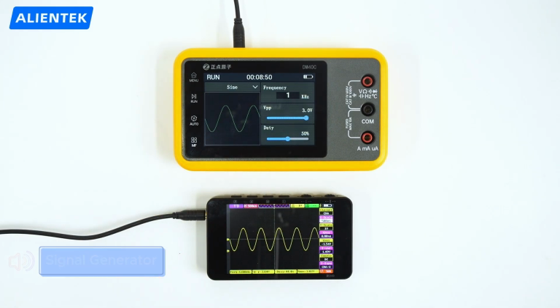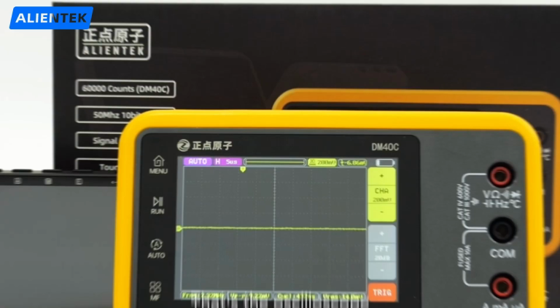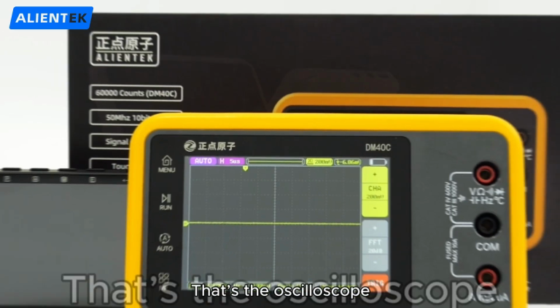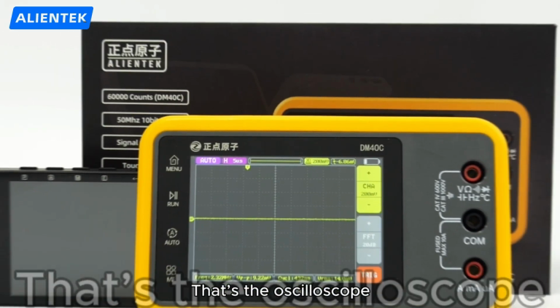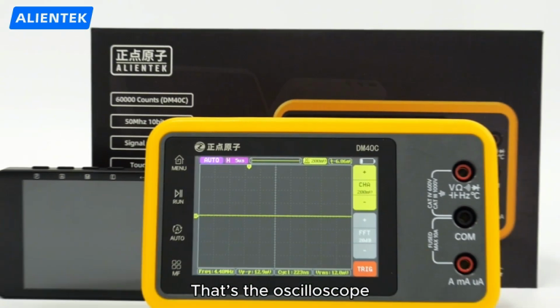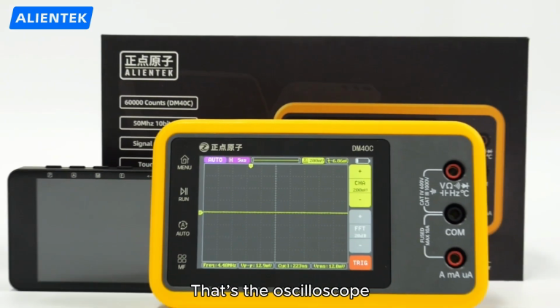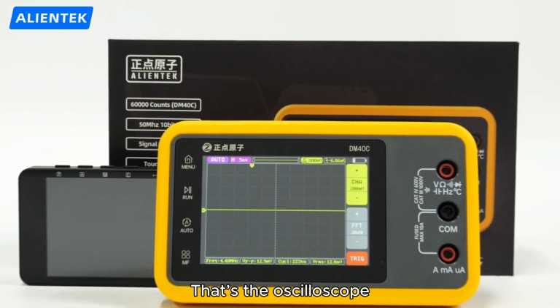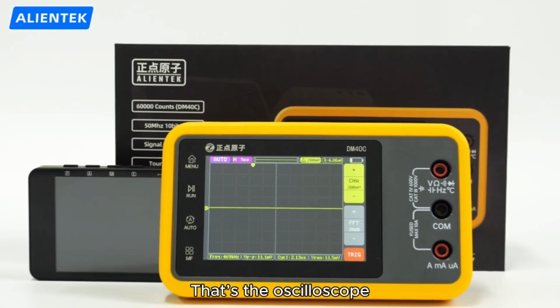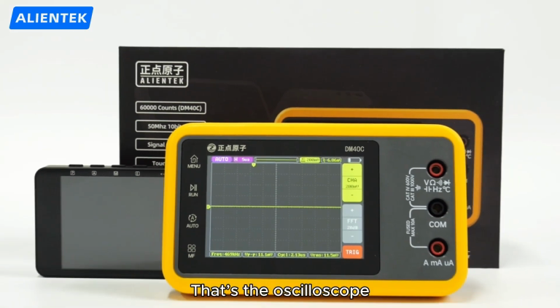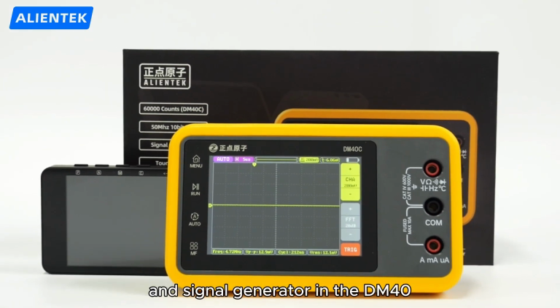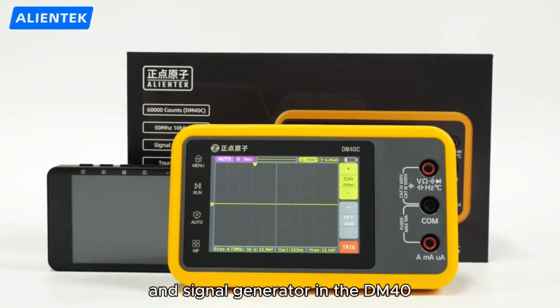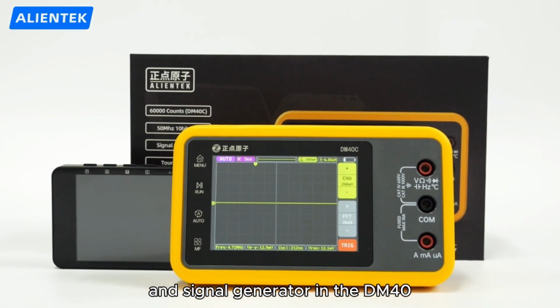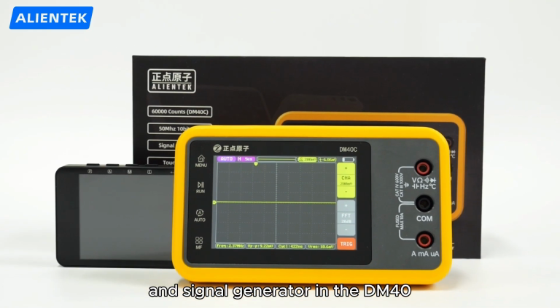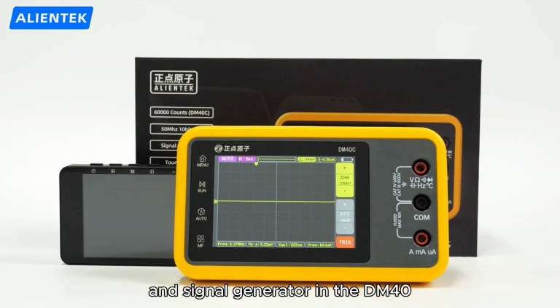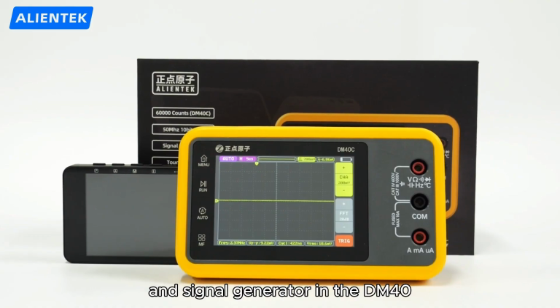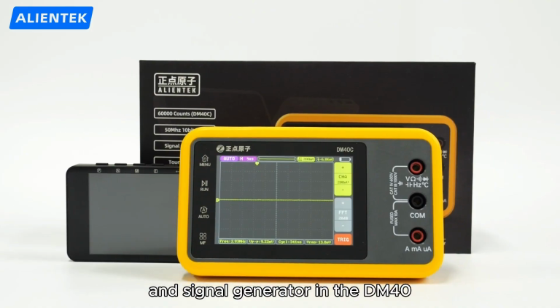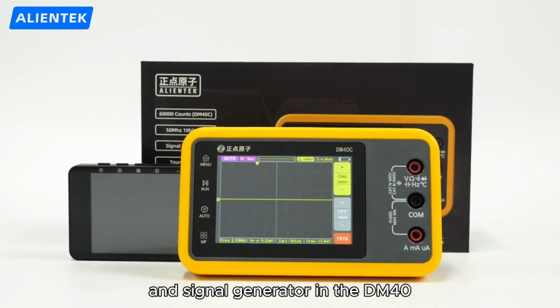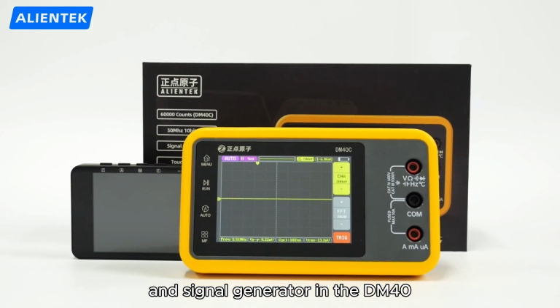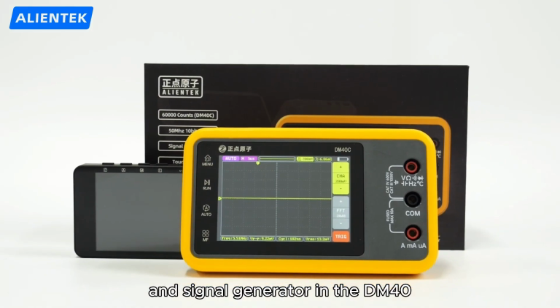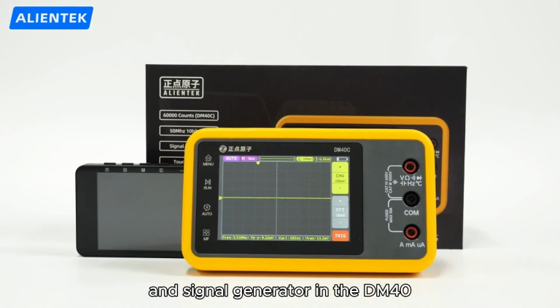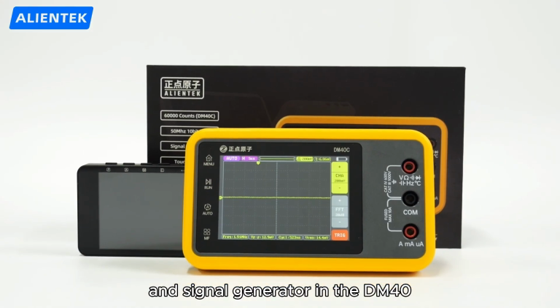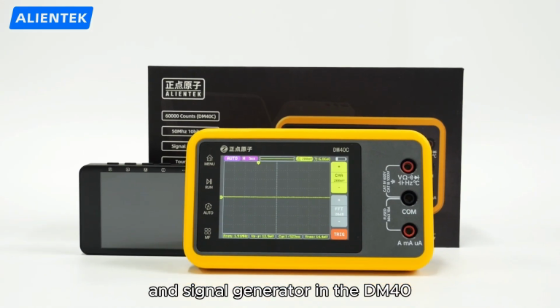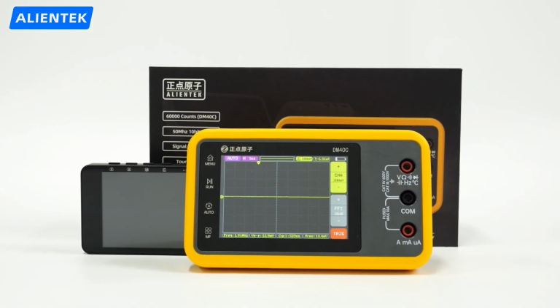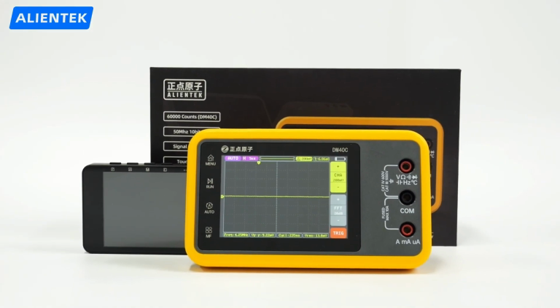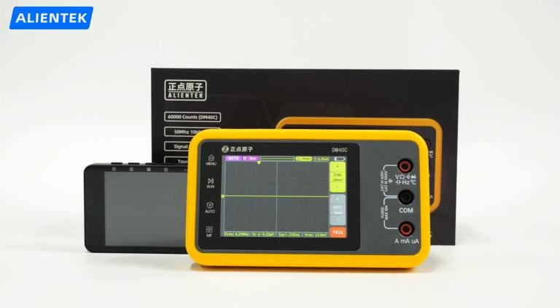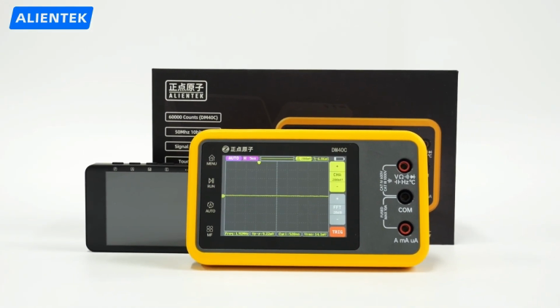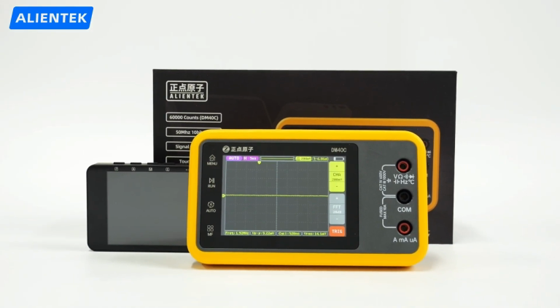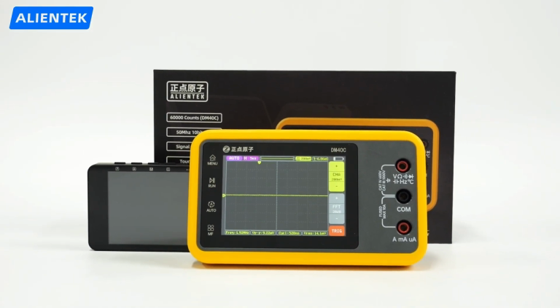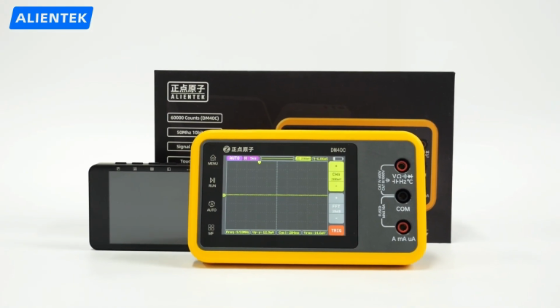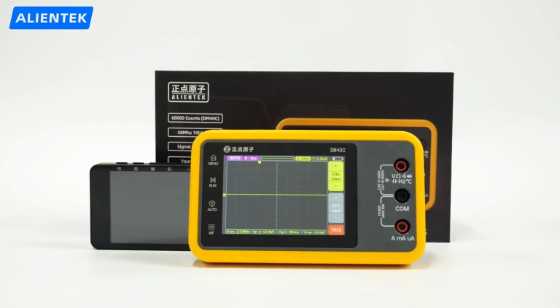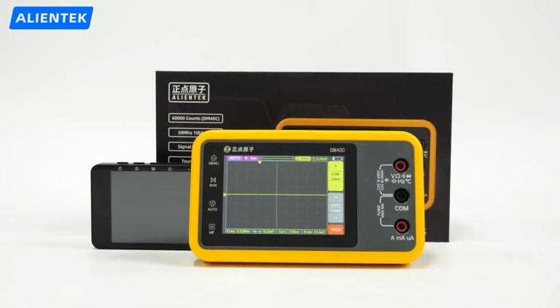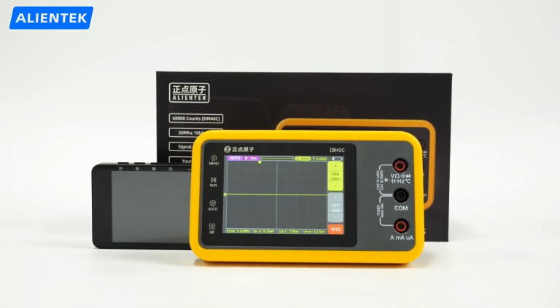That's the oscilloscope and signal generator in the DM40 — a true 3-in-1 tool for makers and pros.